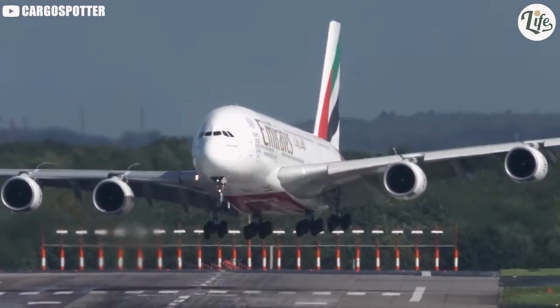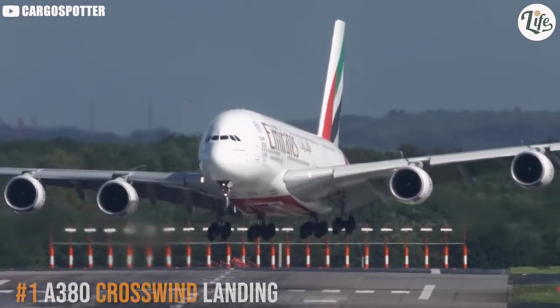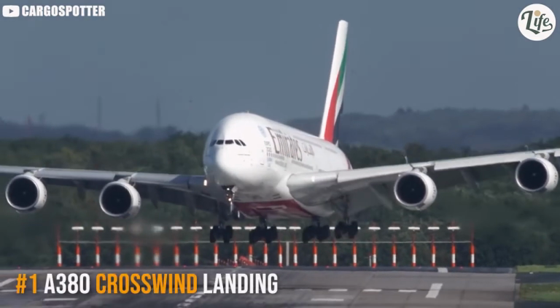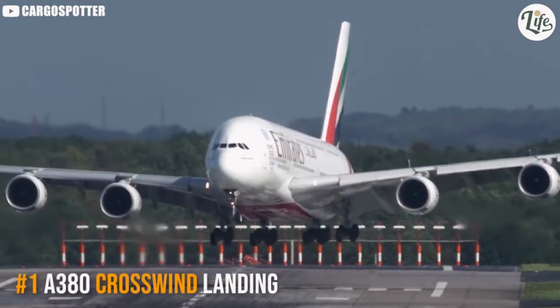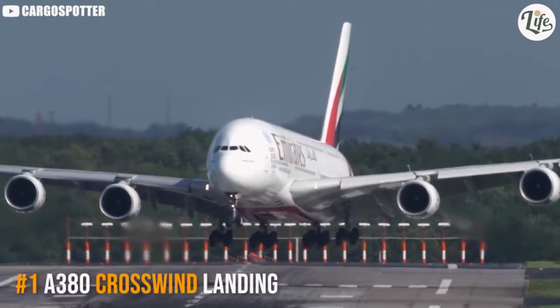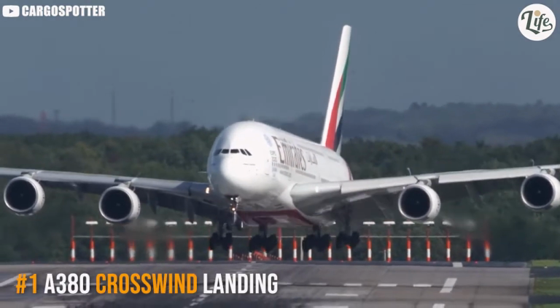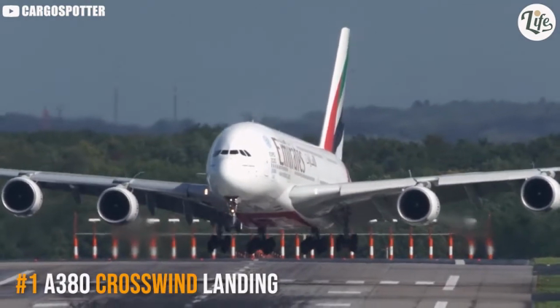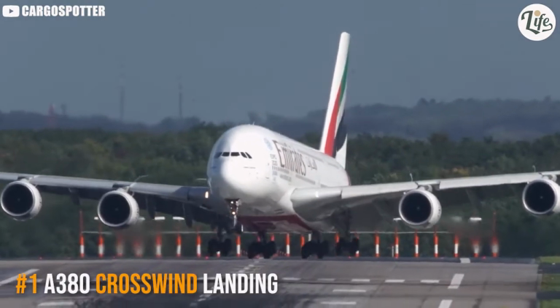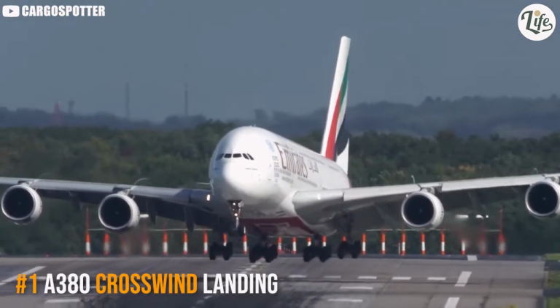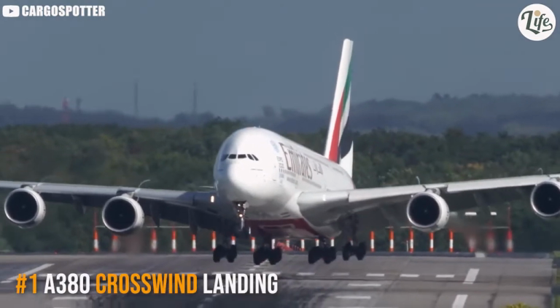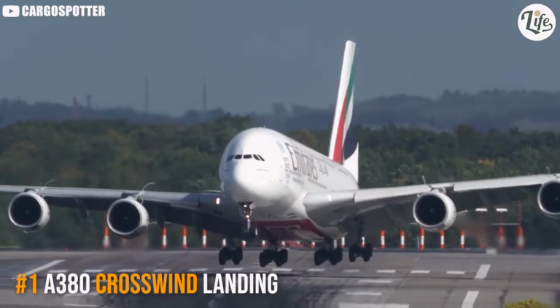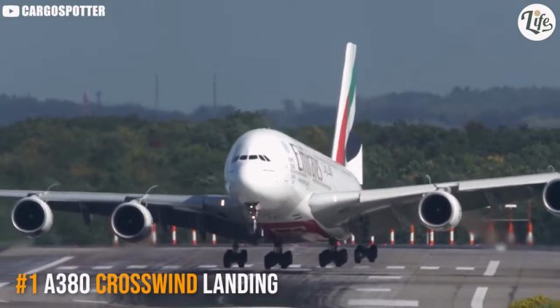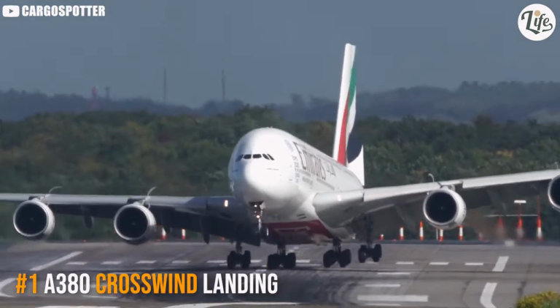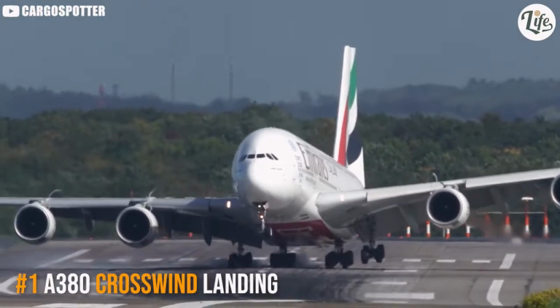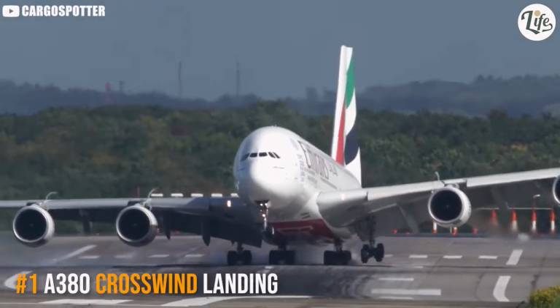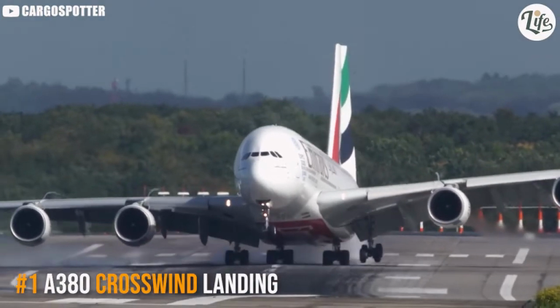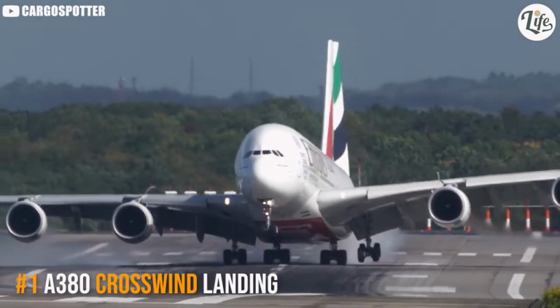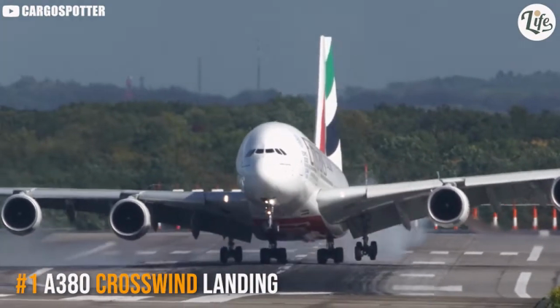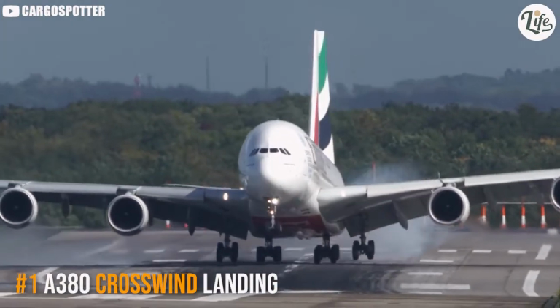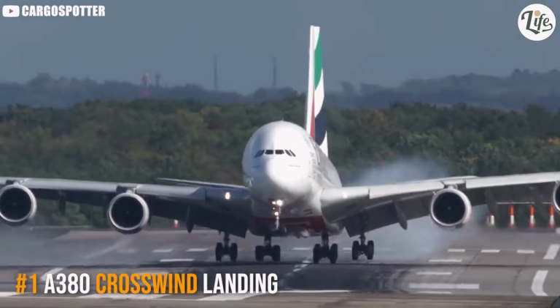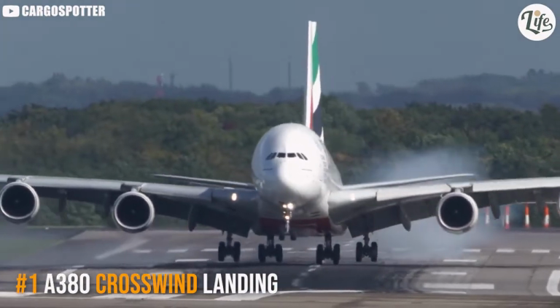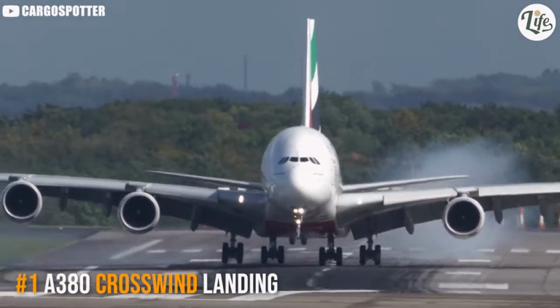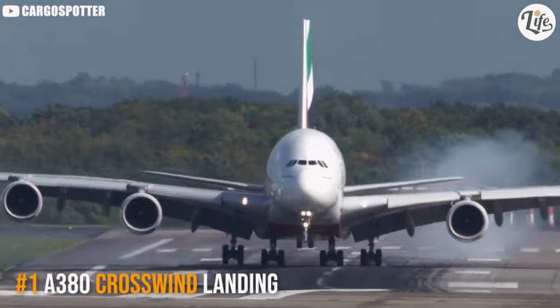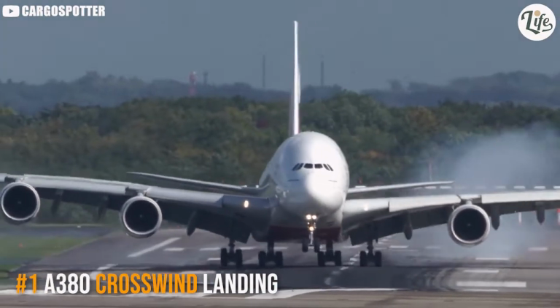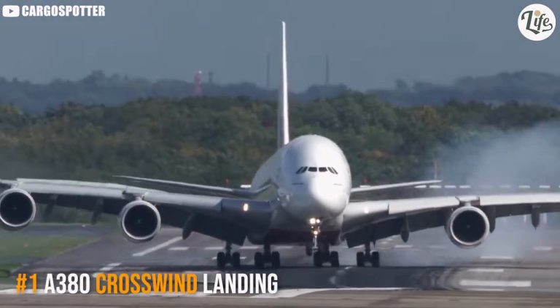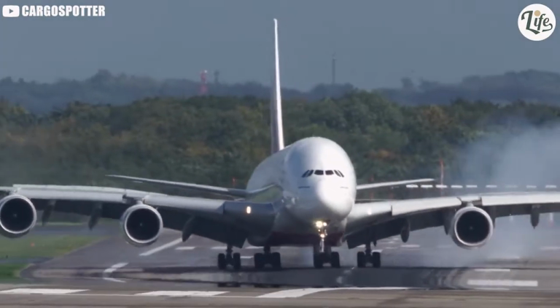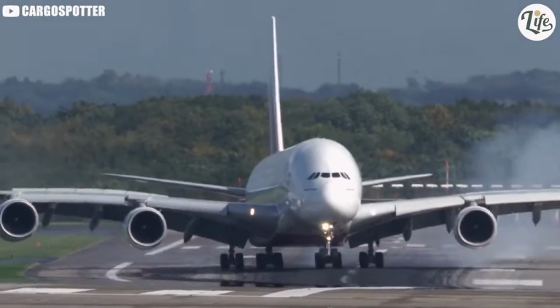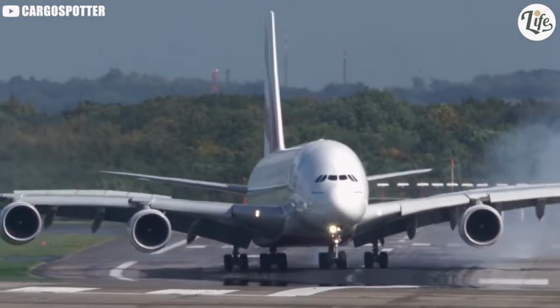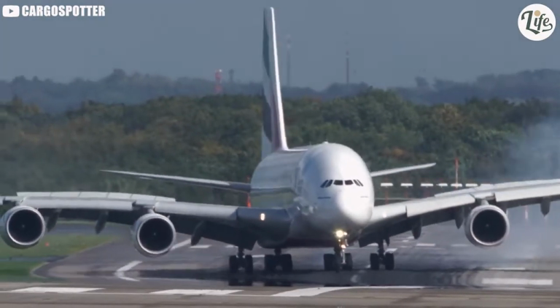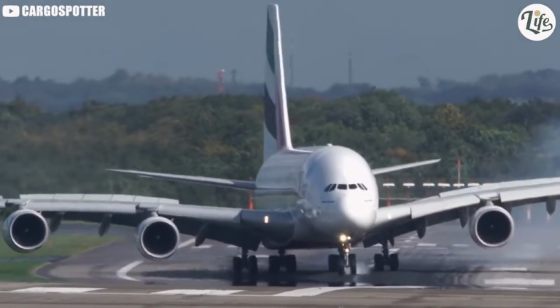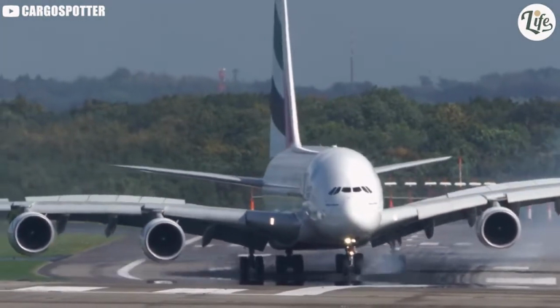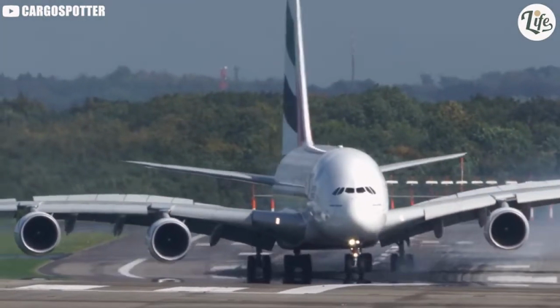An Emirates Airbus A380 bounces around while landing during strong crosswinds at Dusseldorf Airport.